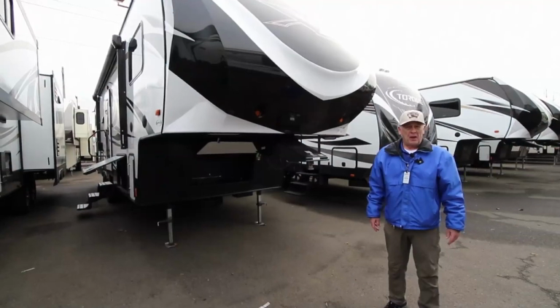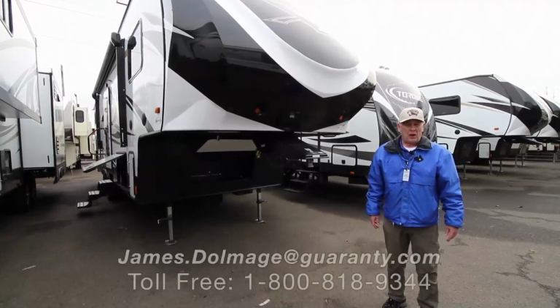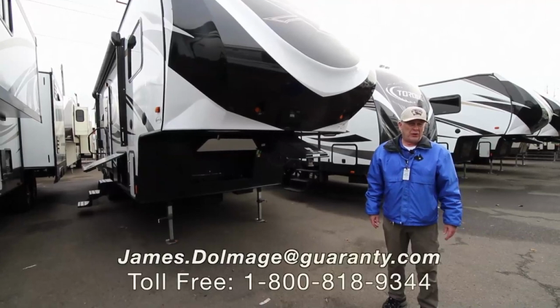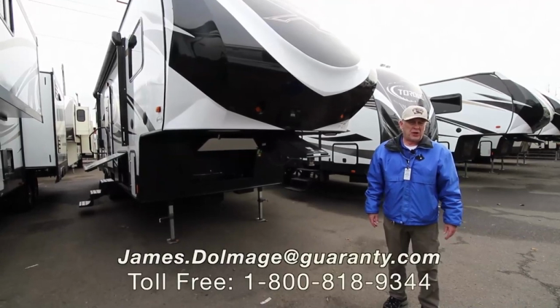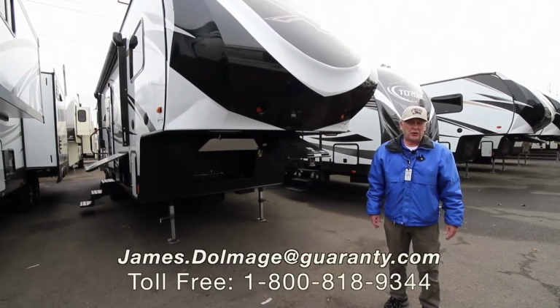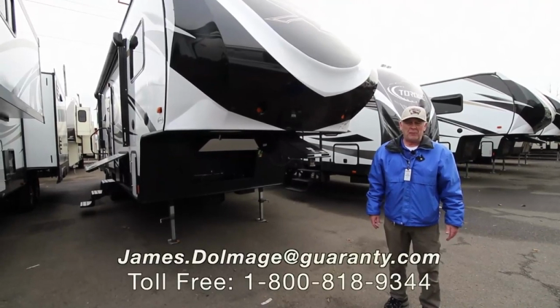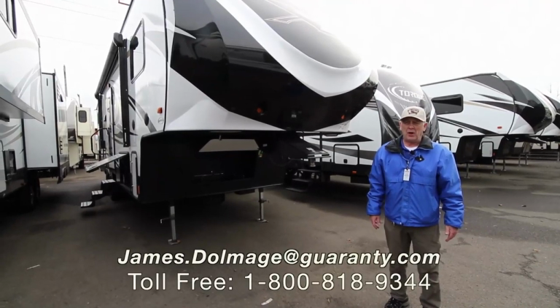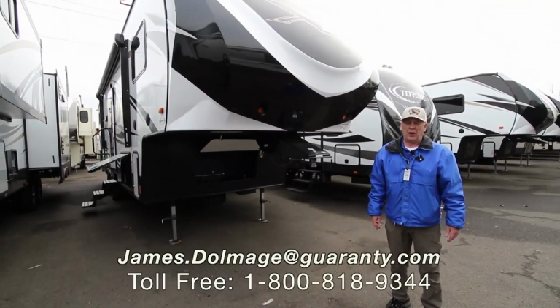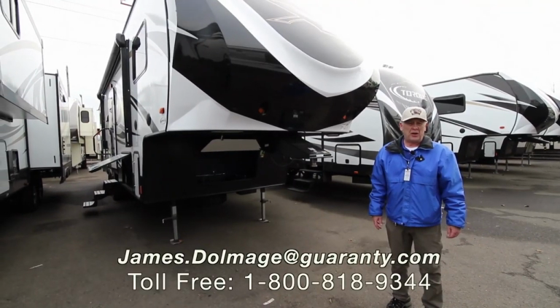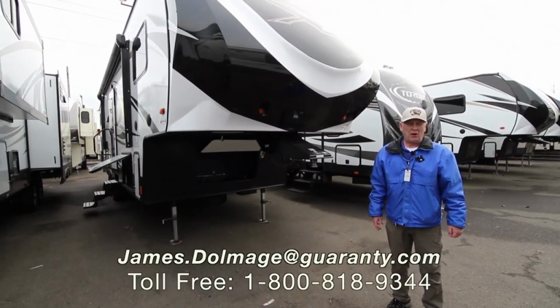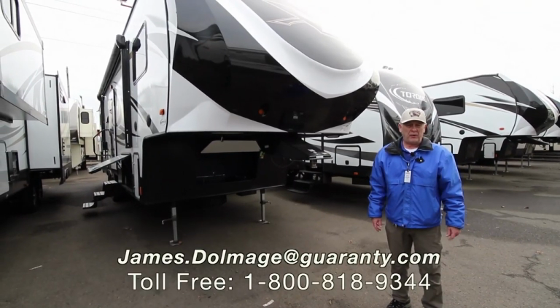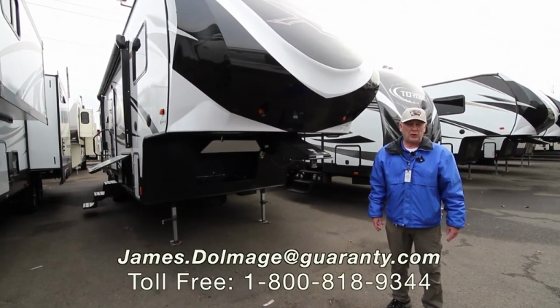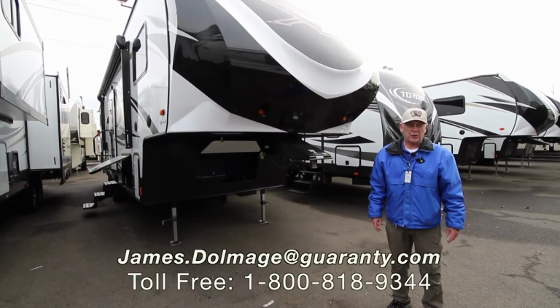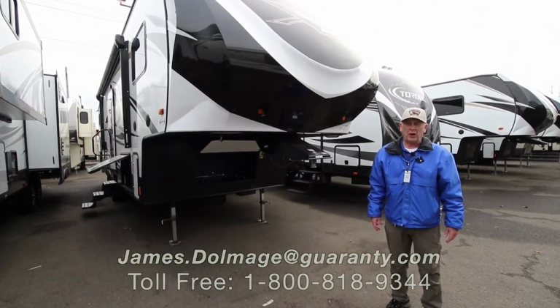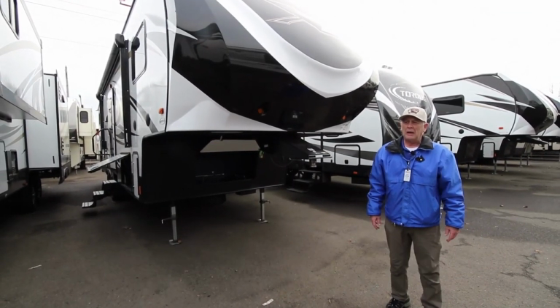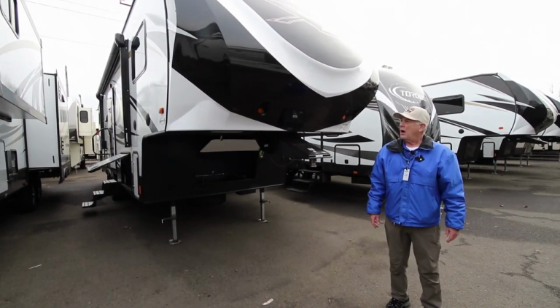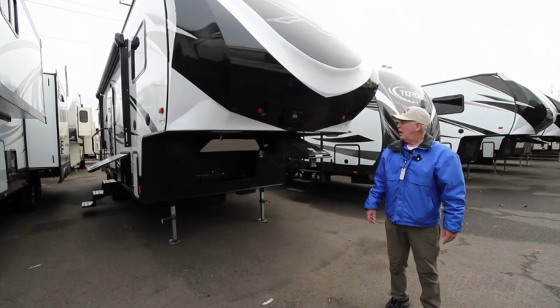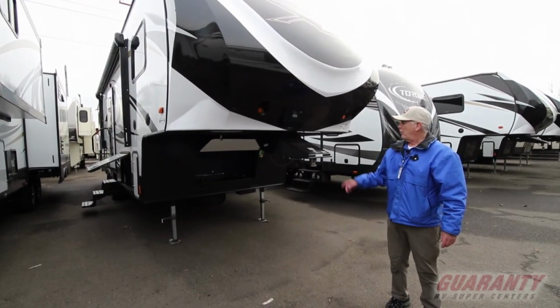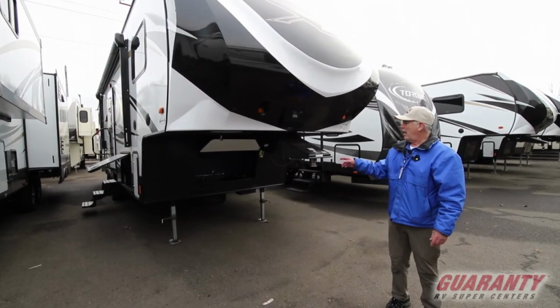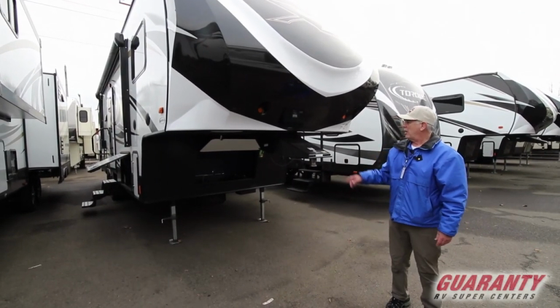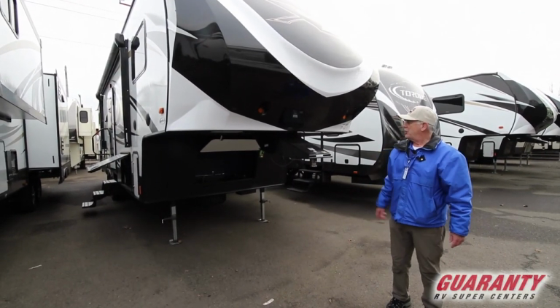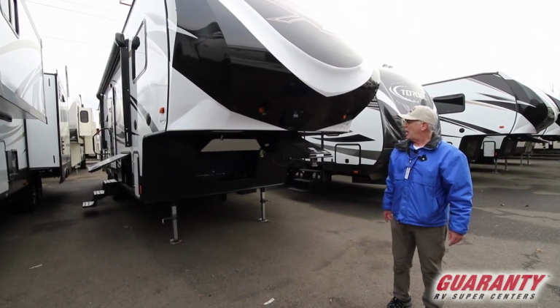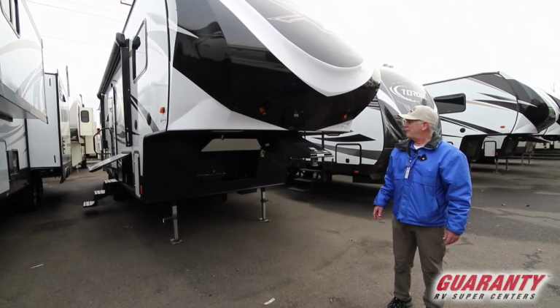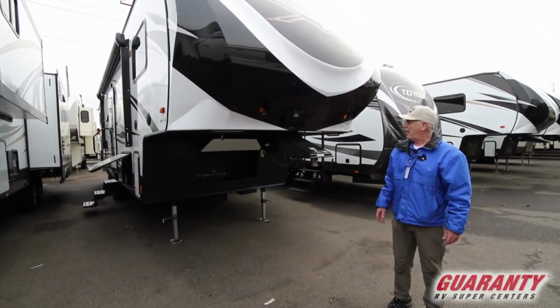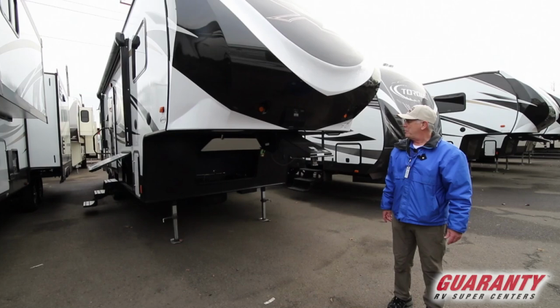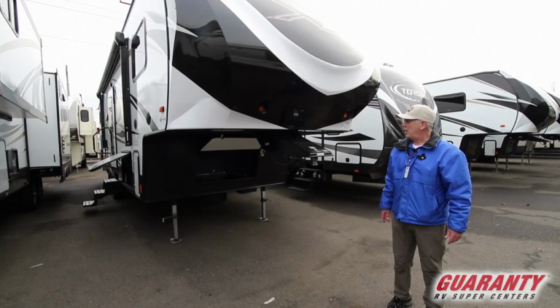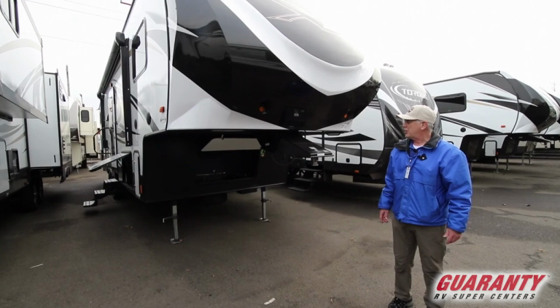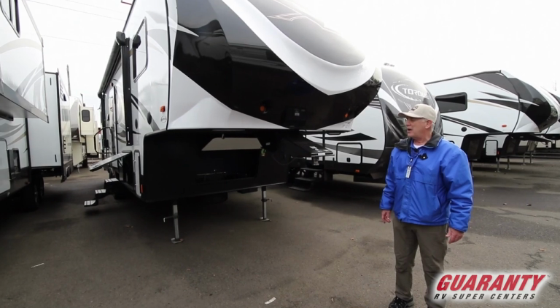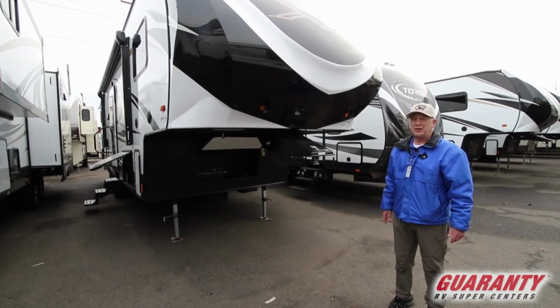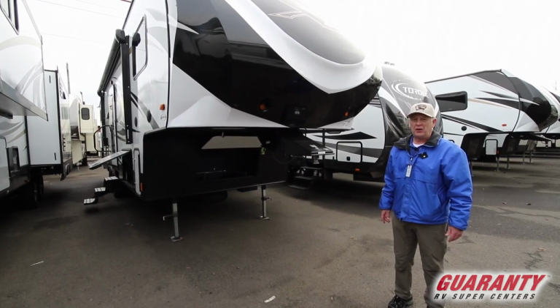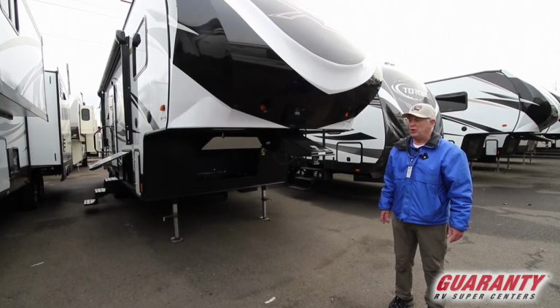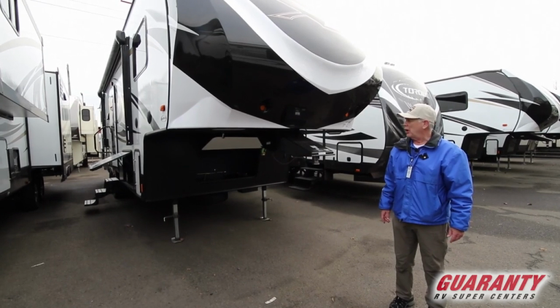Hello, this is Kicker Jim here at Guaranty RV Supercenter. We have a 295BH Sundance here to show you.